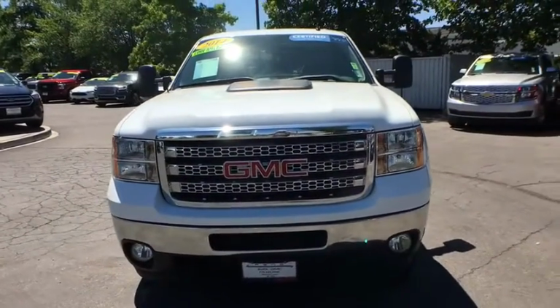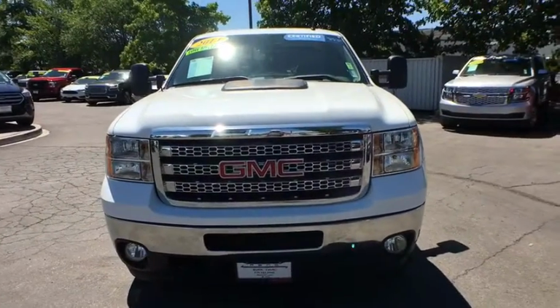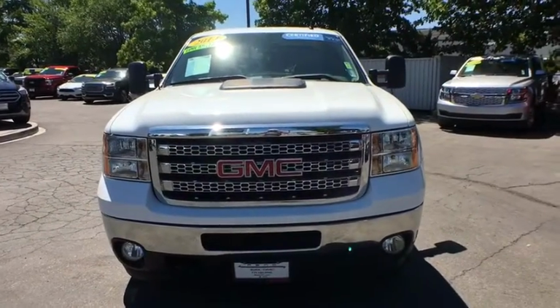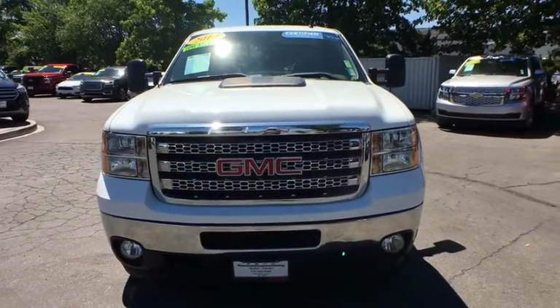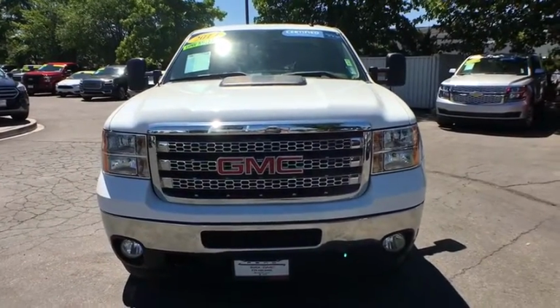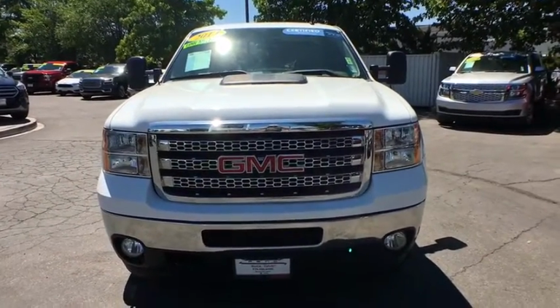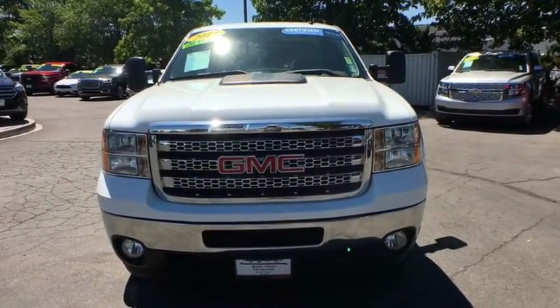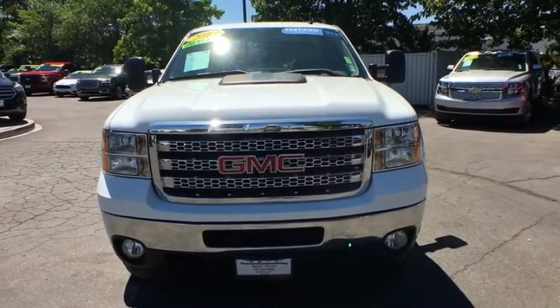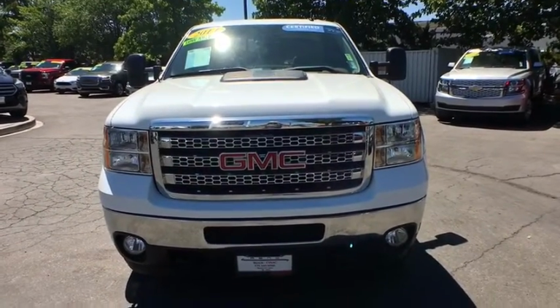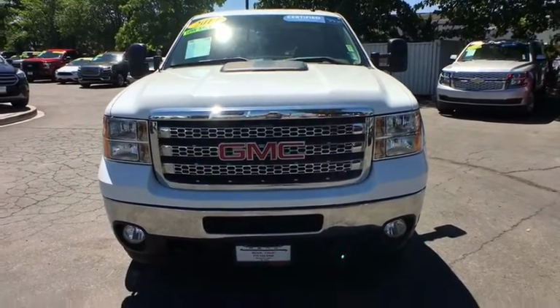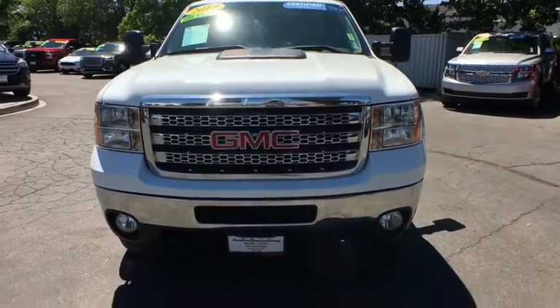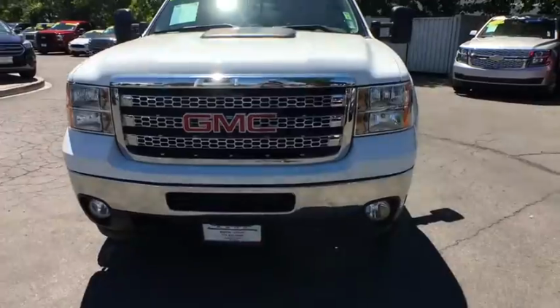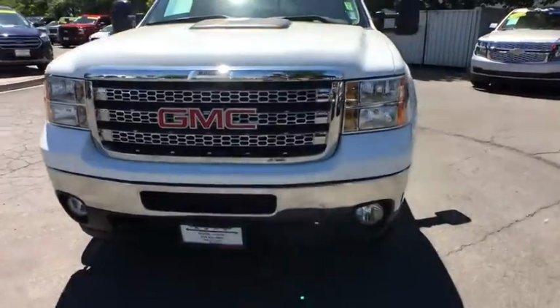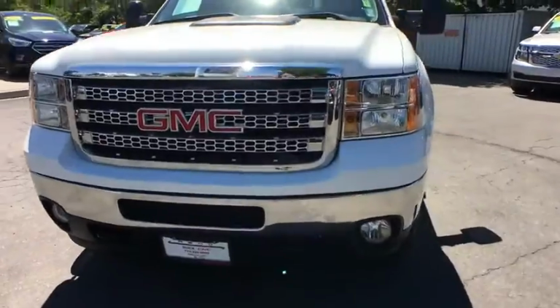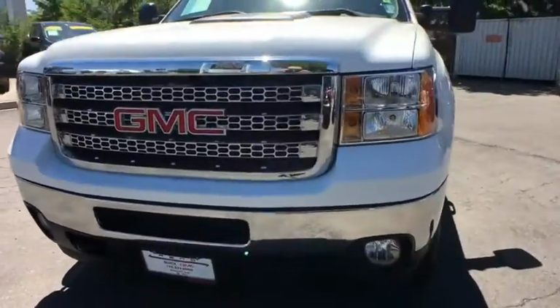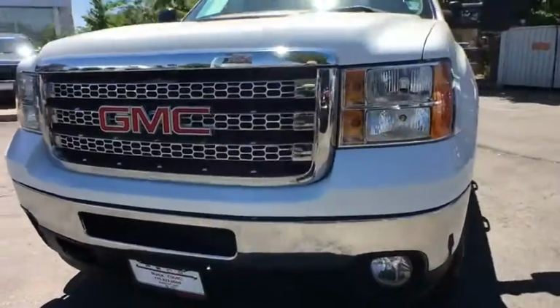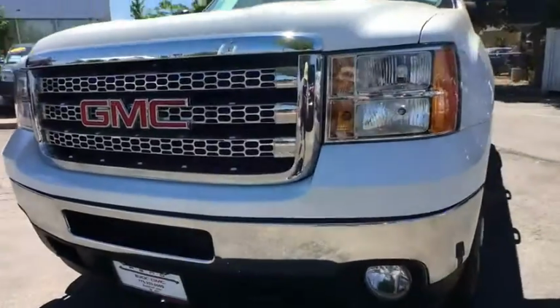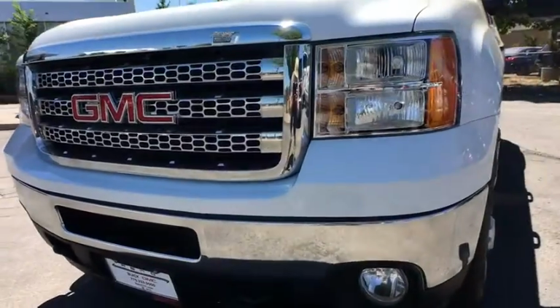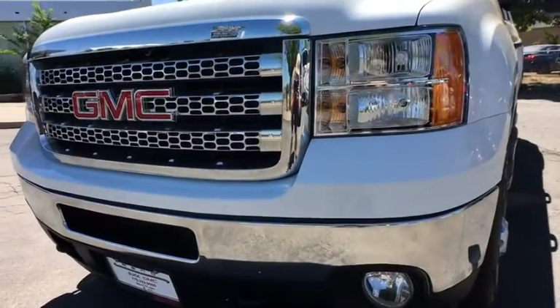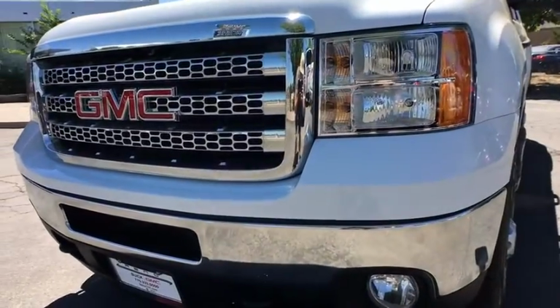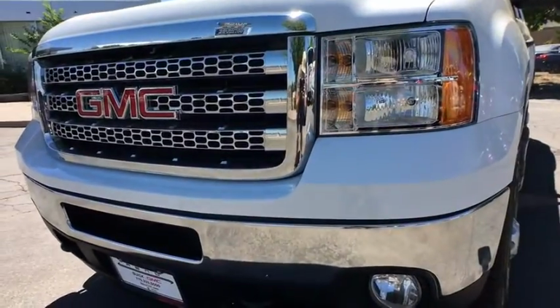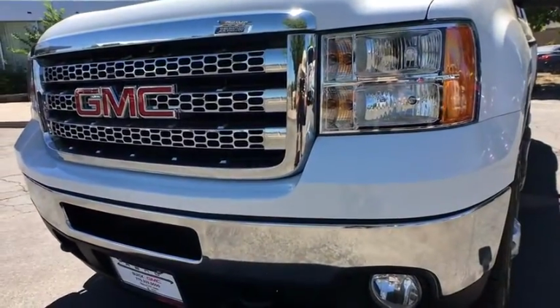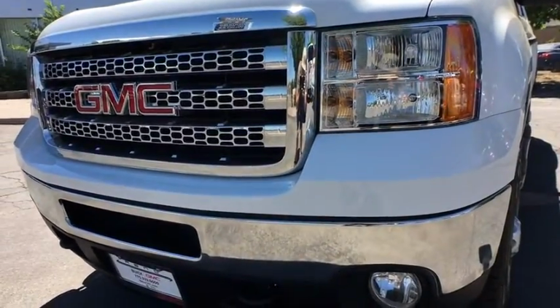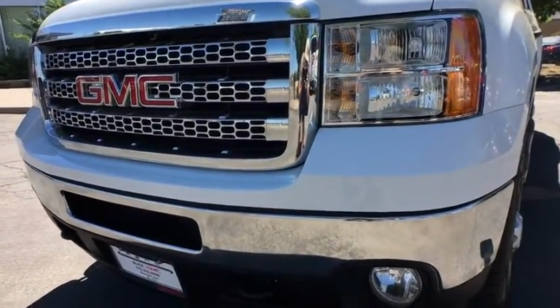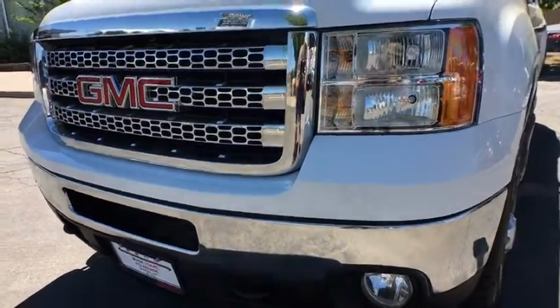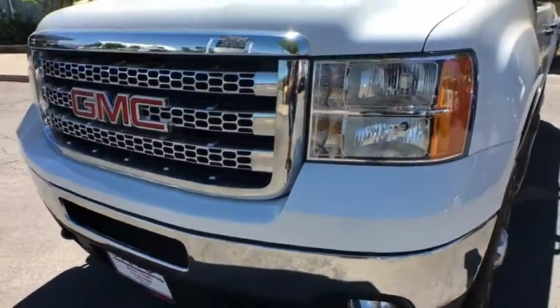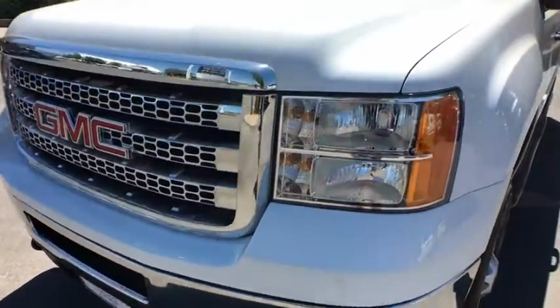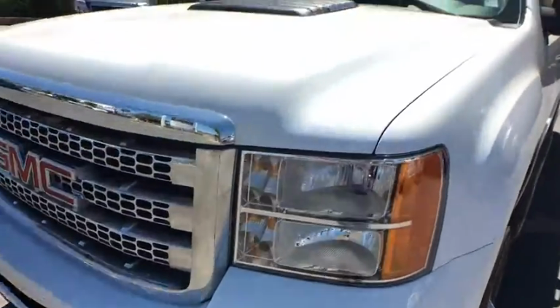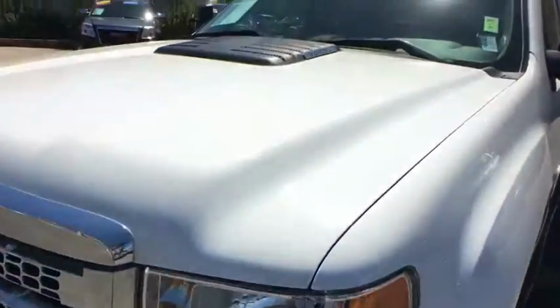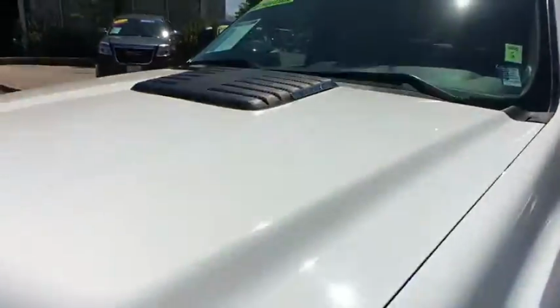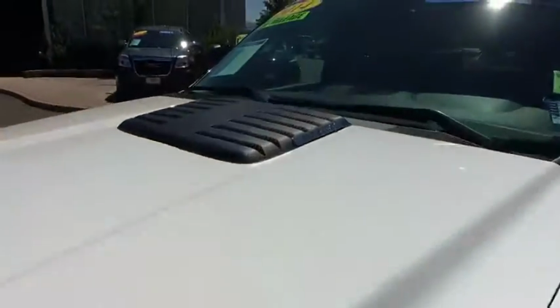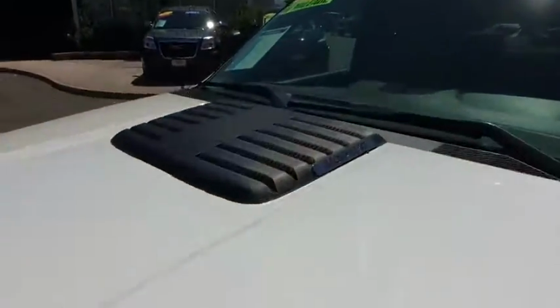Child safety locks. This vehicle offers reliability and good looks at a great price. So come on in and take a test drive today.